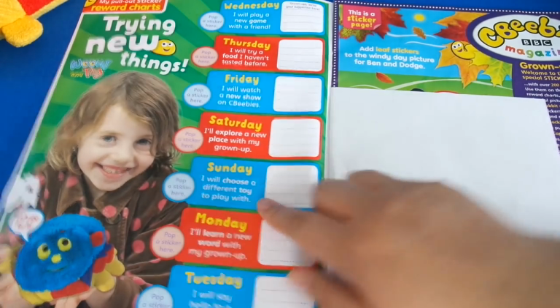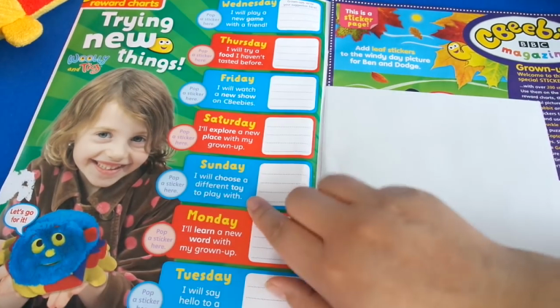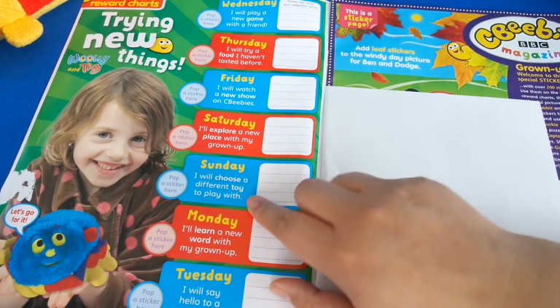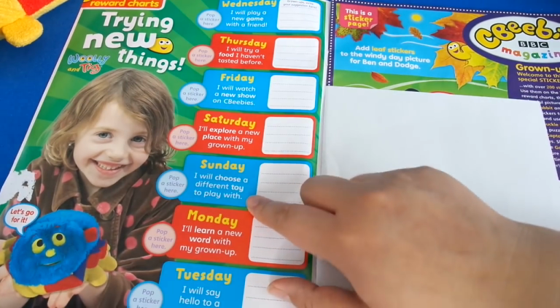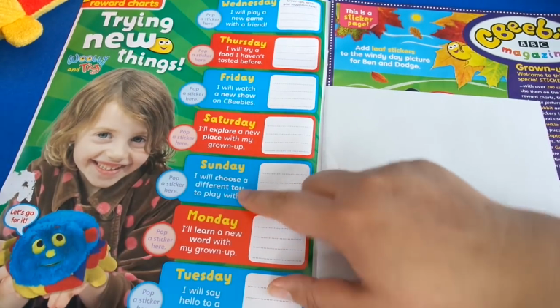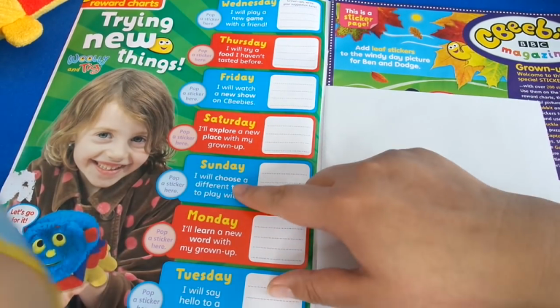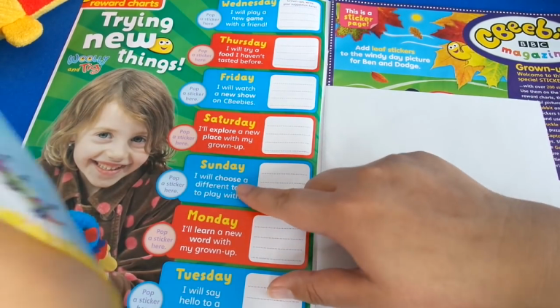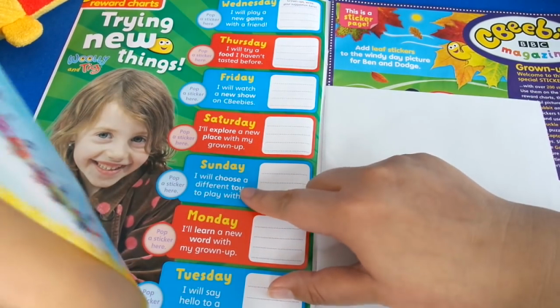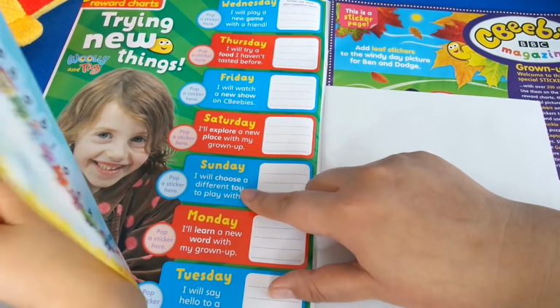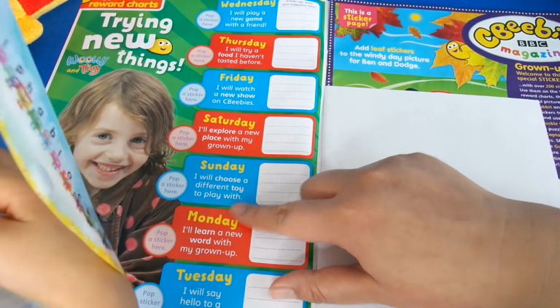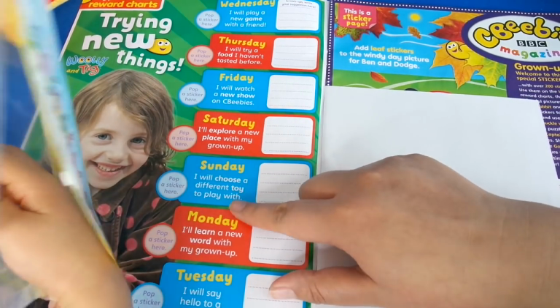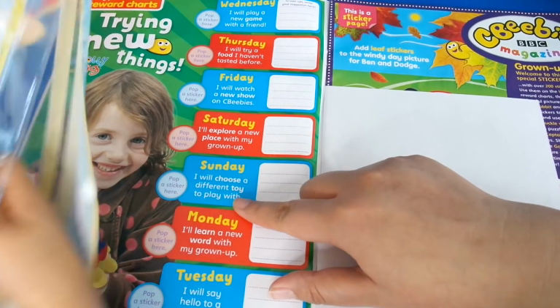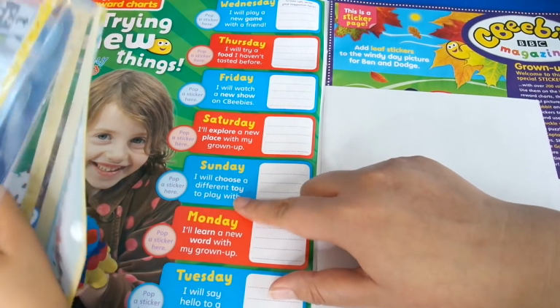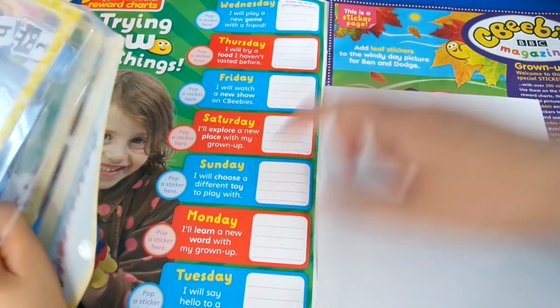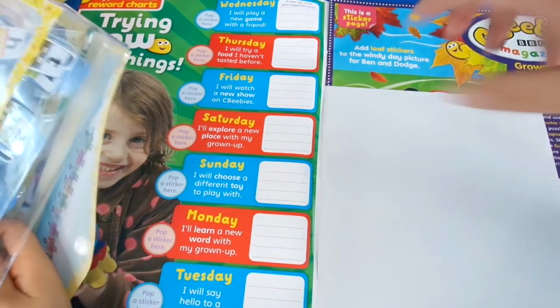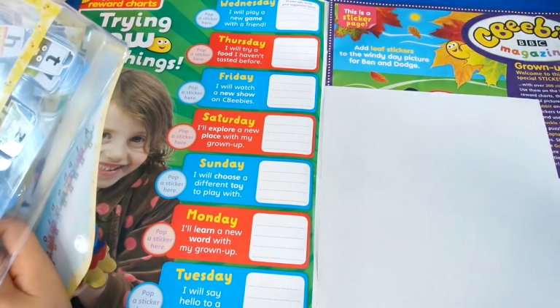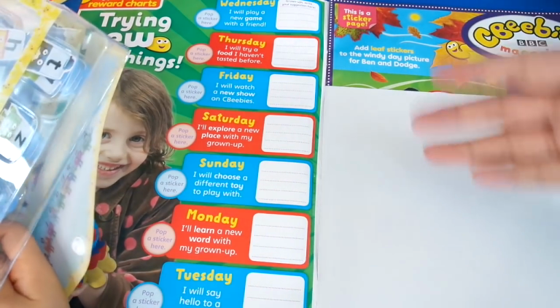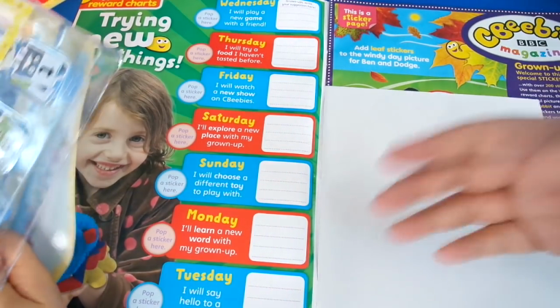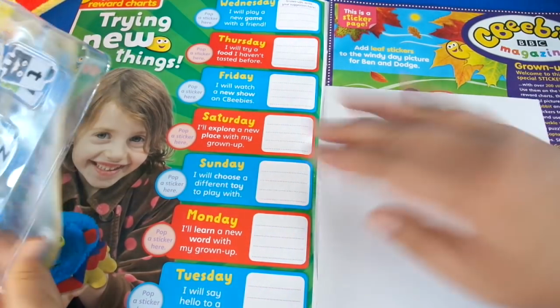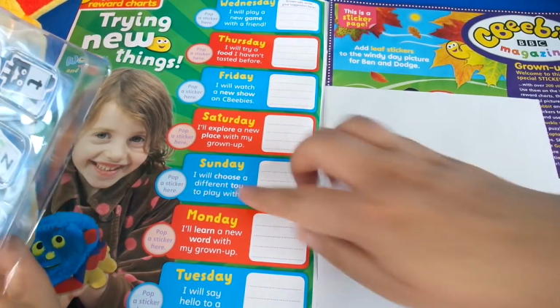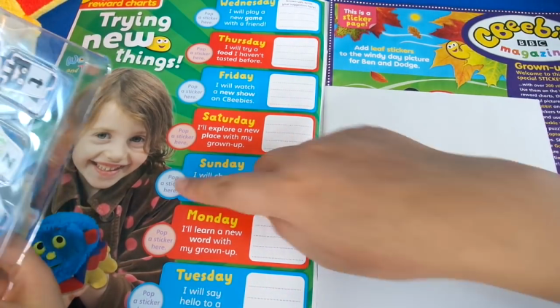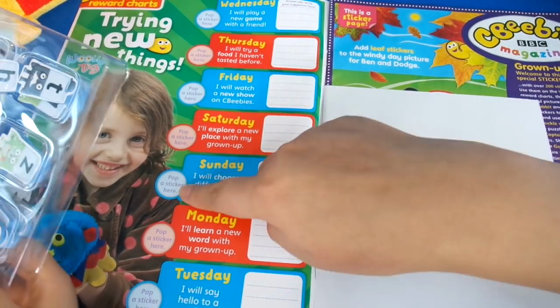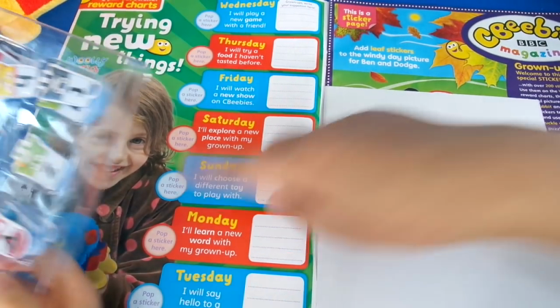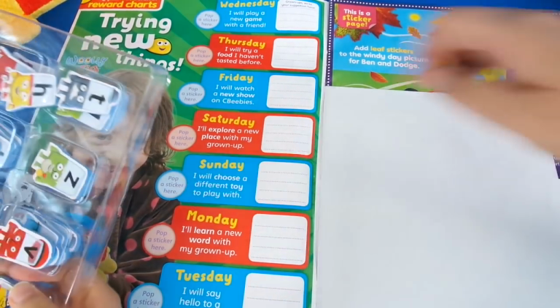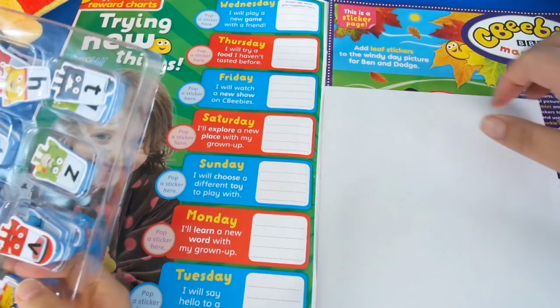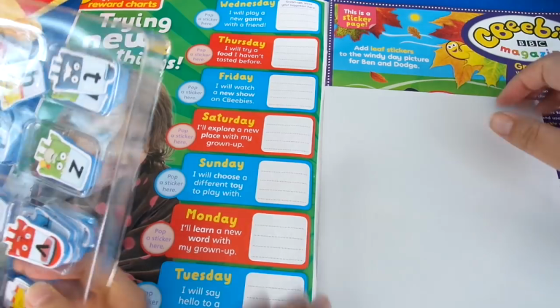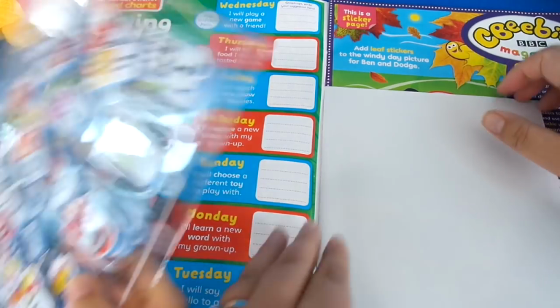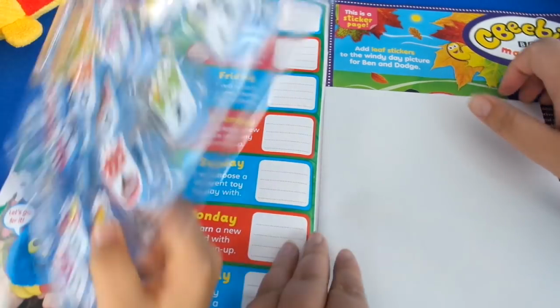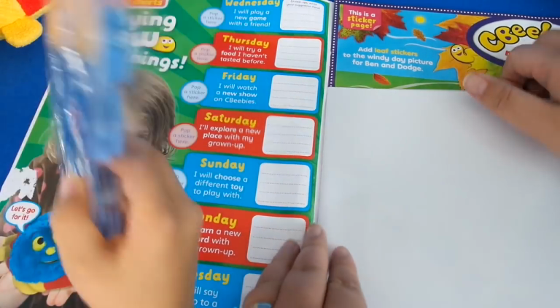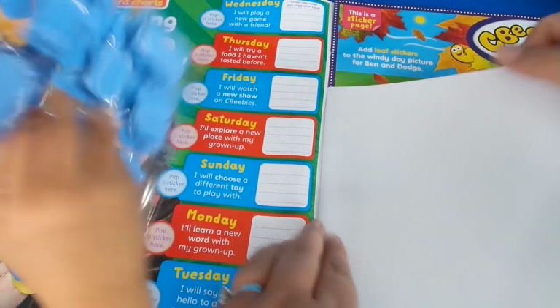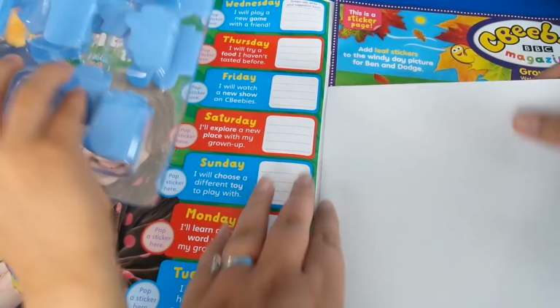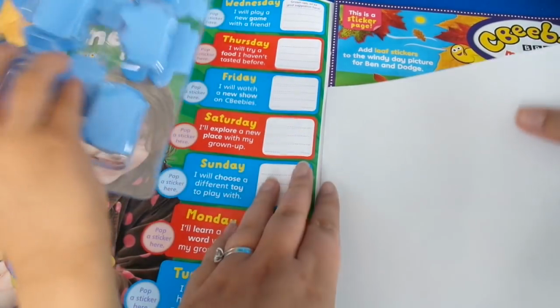Every month you get a board chart, and it just gives you a little action to take each day. So it's nice — like Sunday: 'I will choose to play with a different toy' — and you can put a sticker there when you've done it.